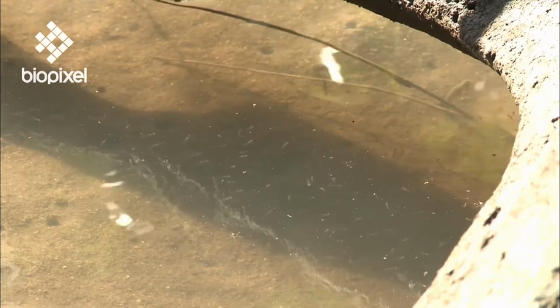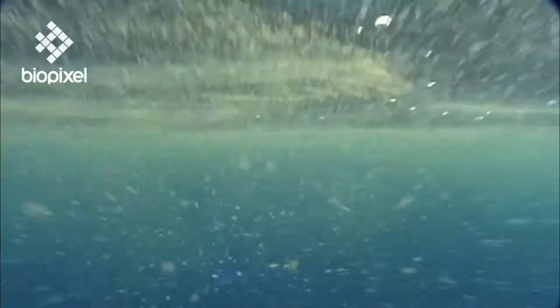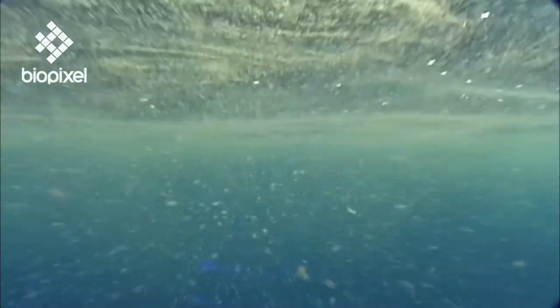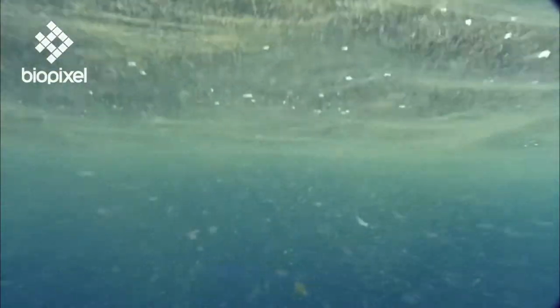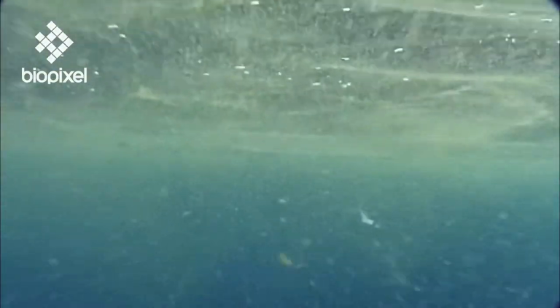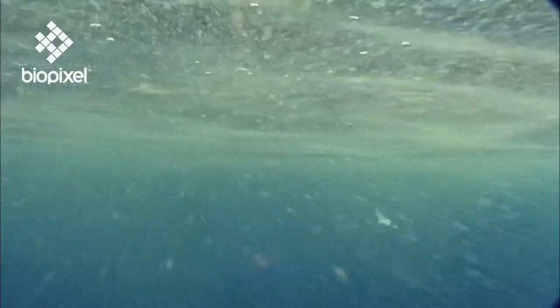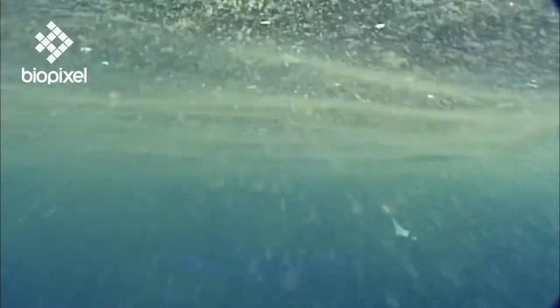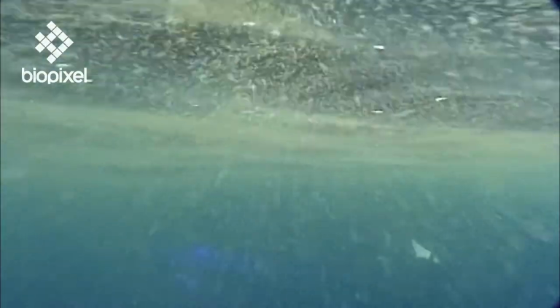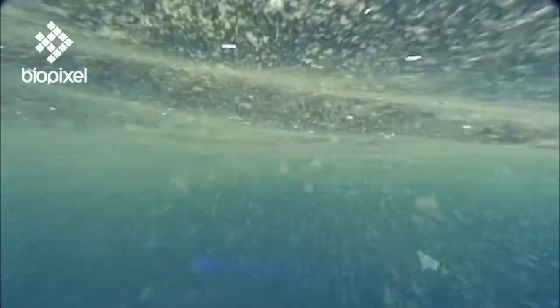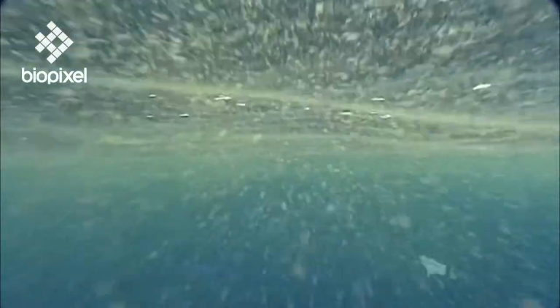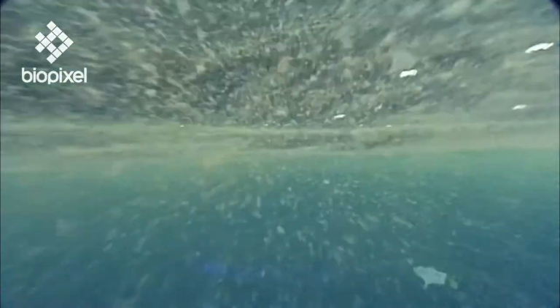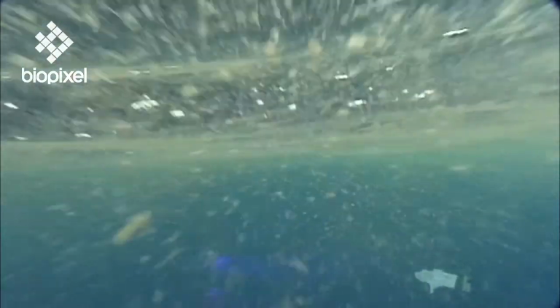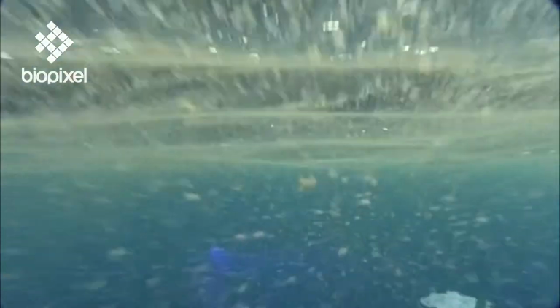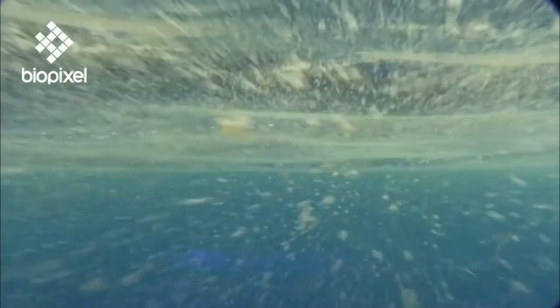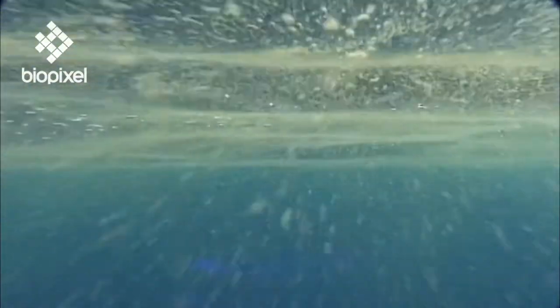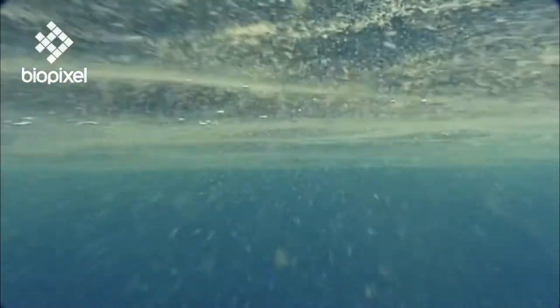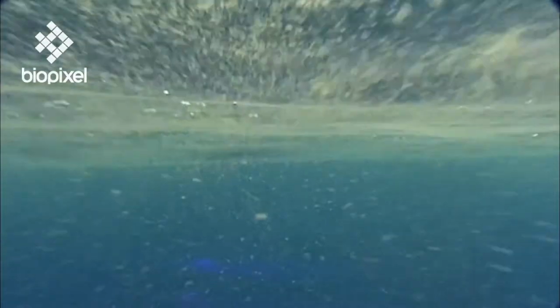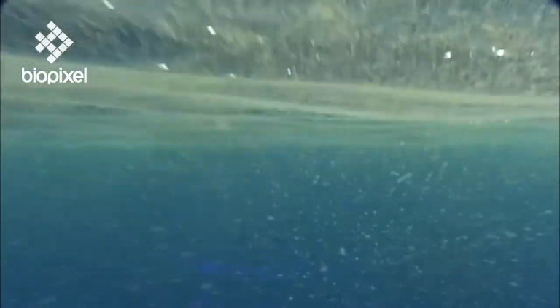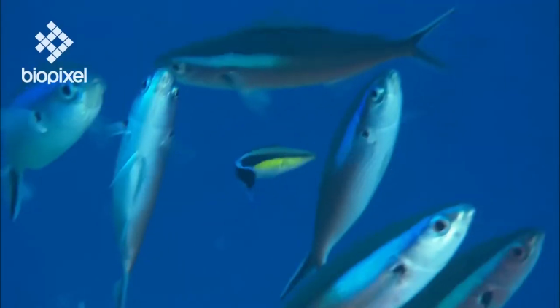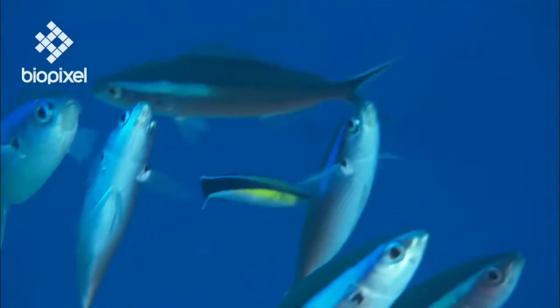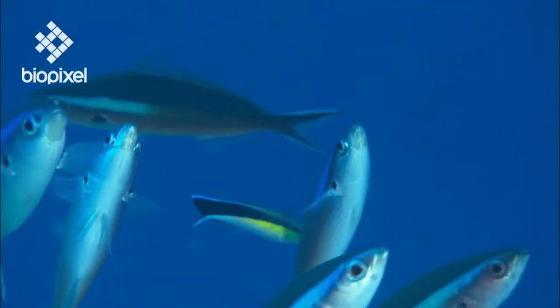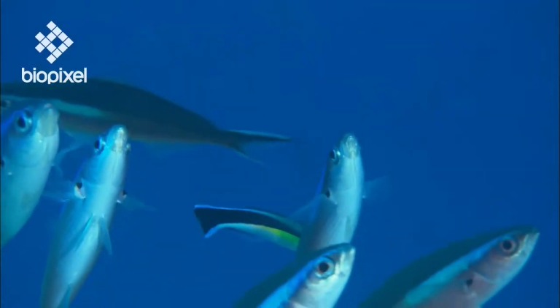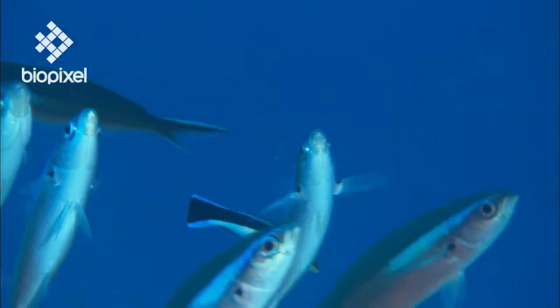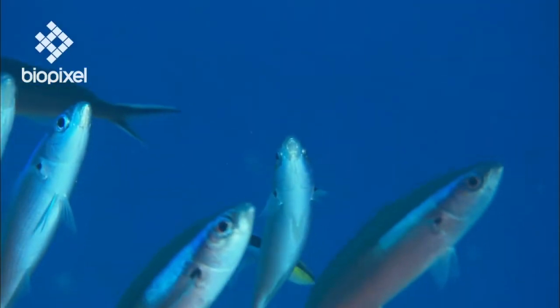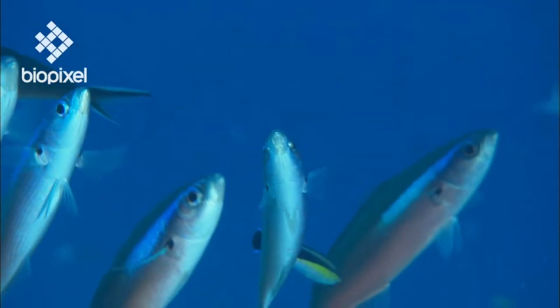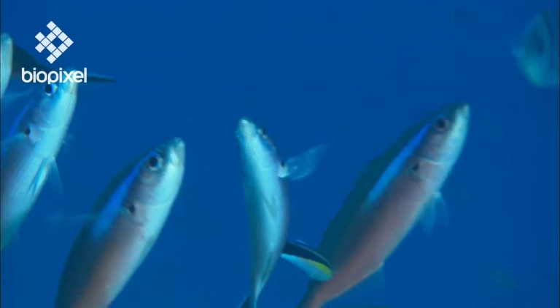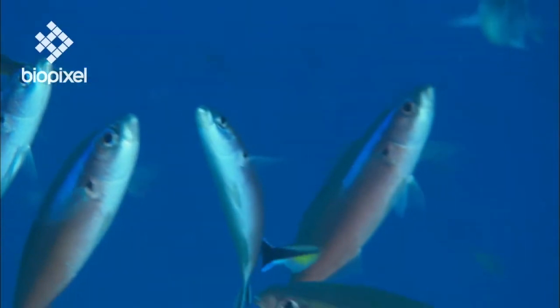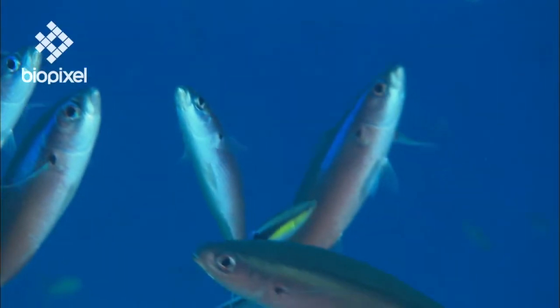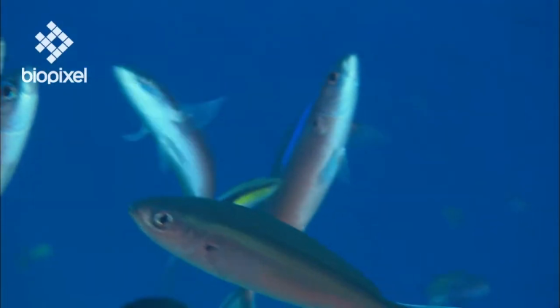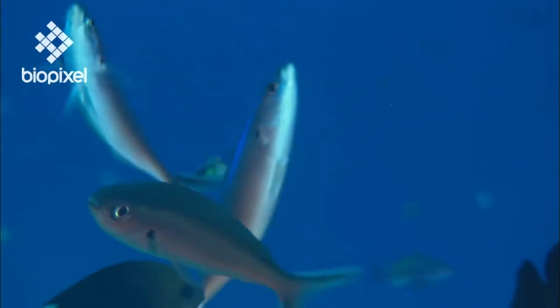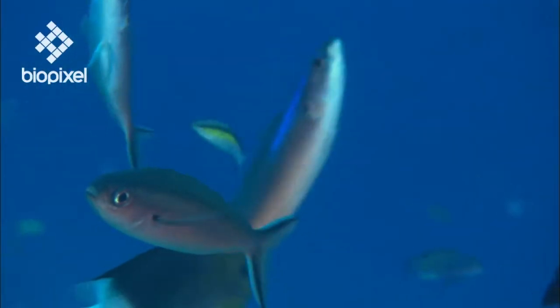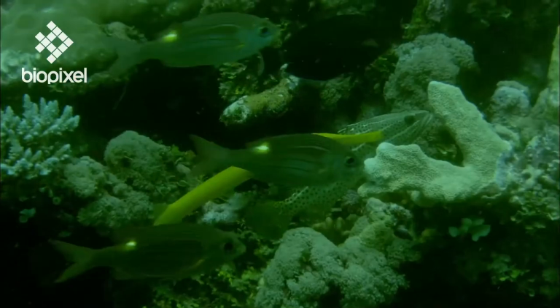All life on the reef is highly interconnected and many species directly depend on one another for survival.